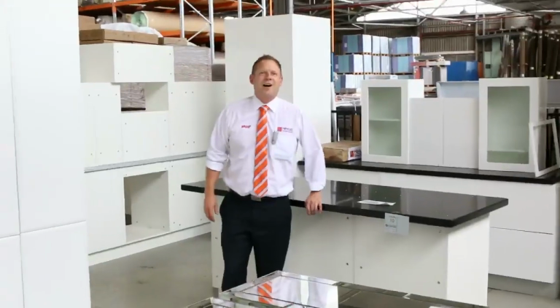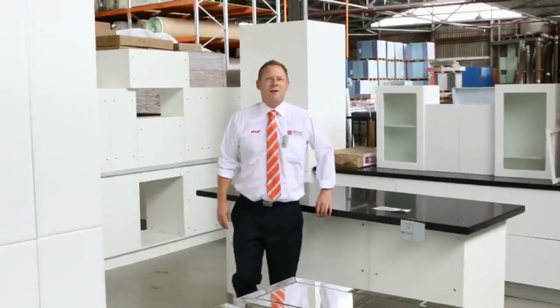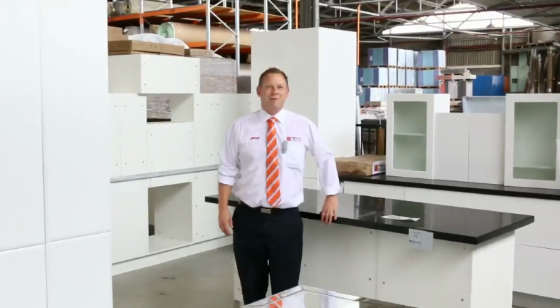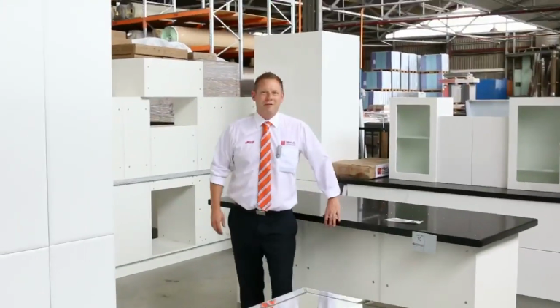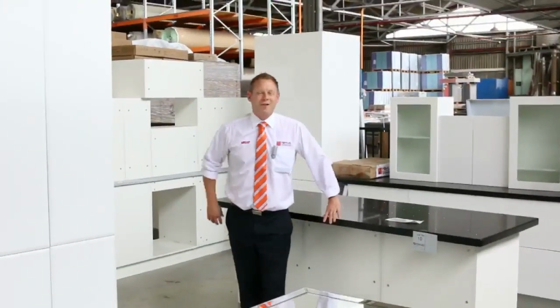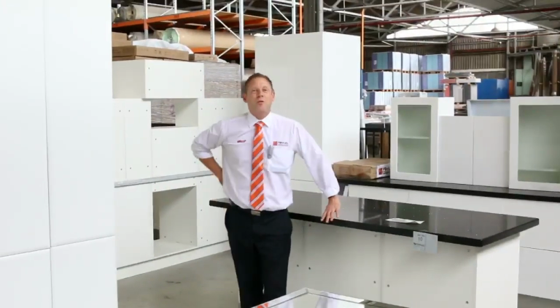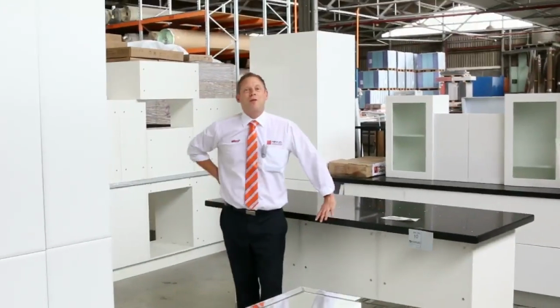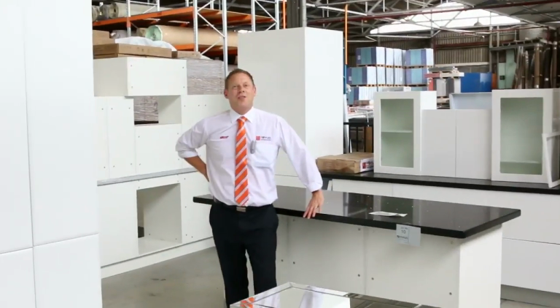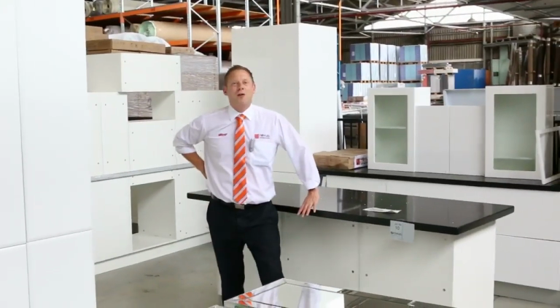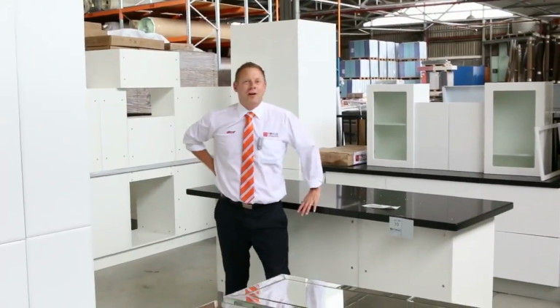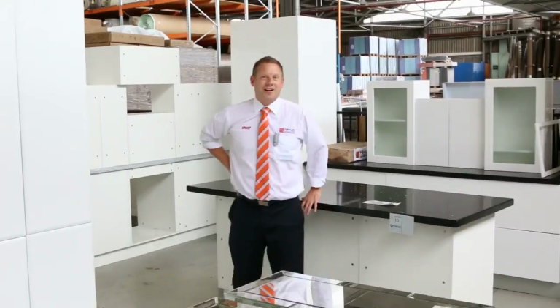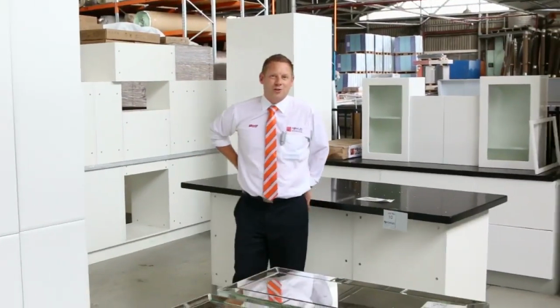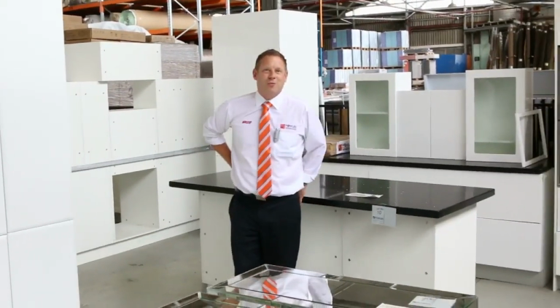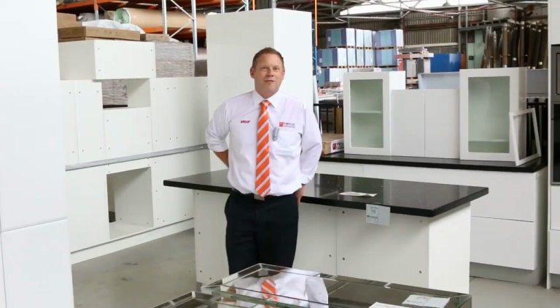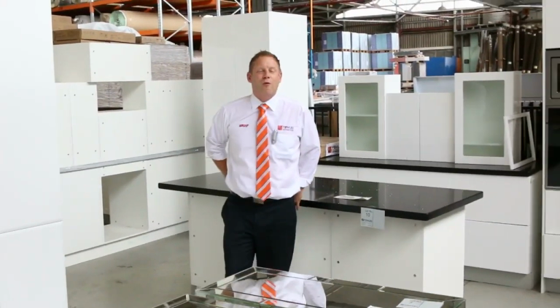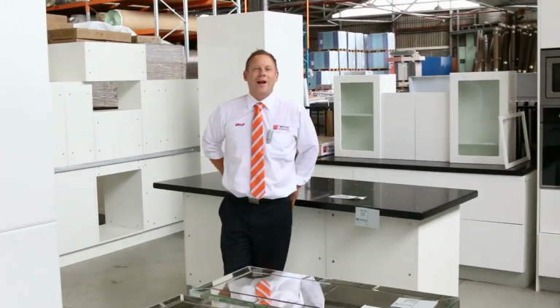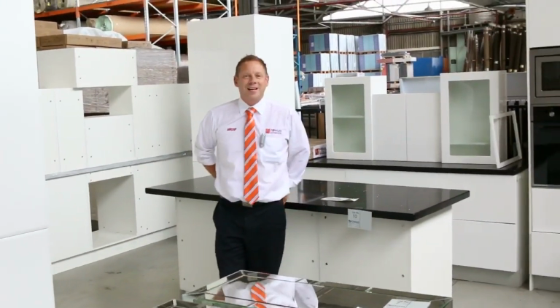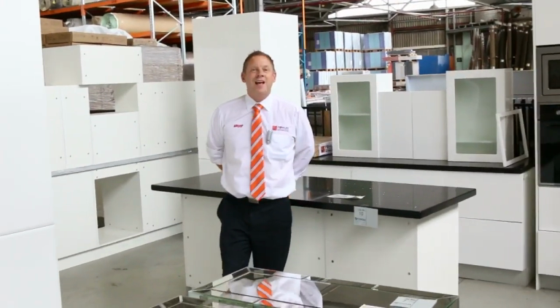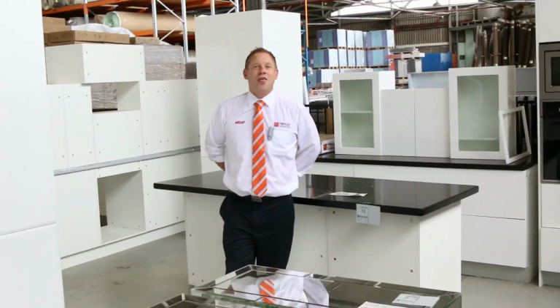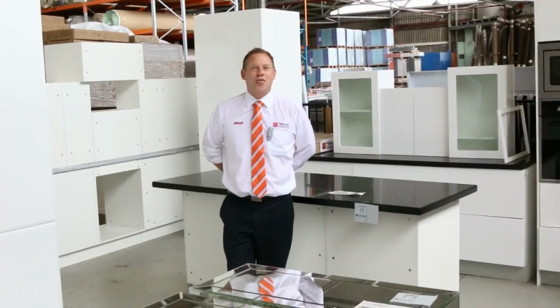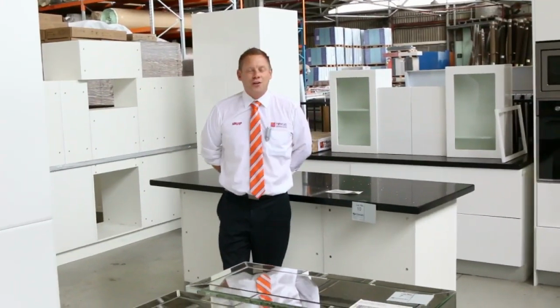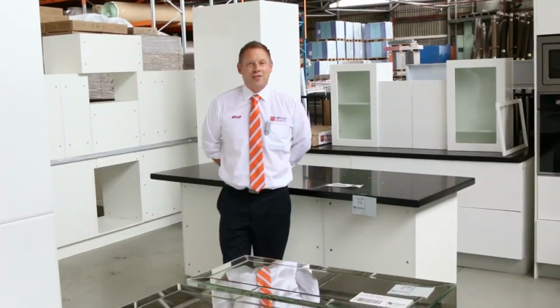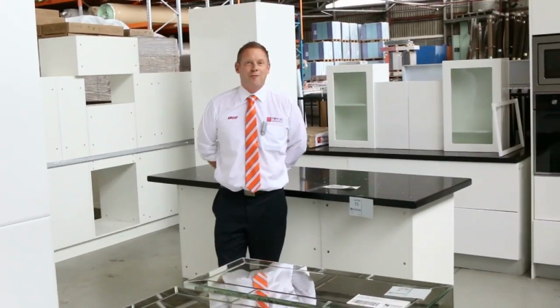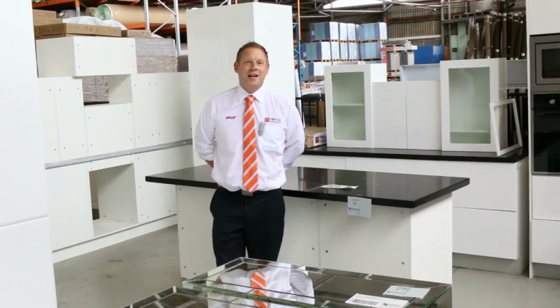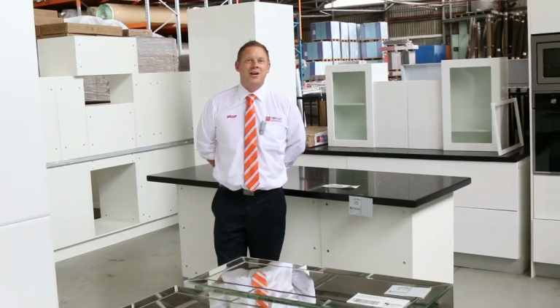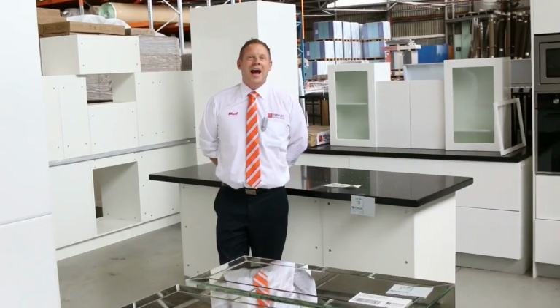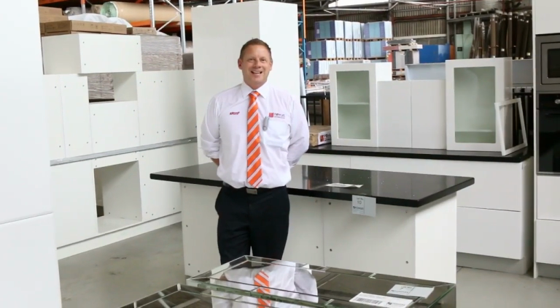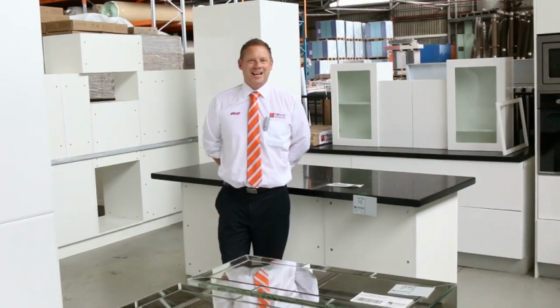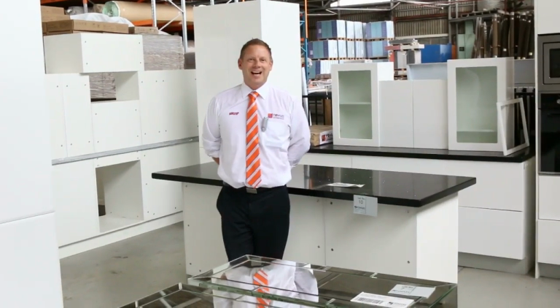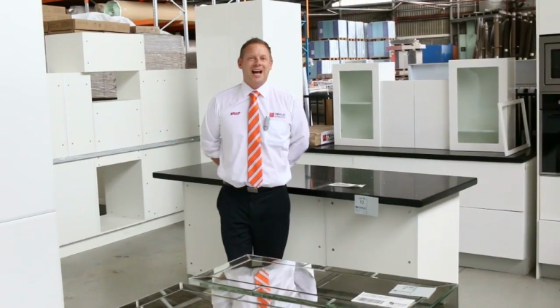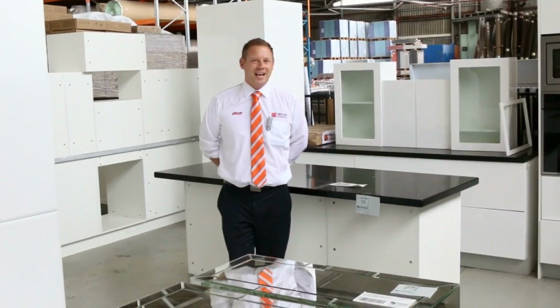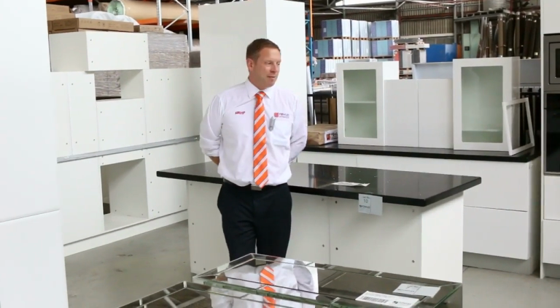Hi, I'm Liam from Fowles, and welcome to the Home Renovators Auction Preview for Wednesday the 30th of March at 10am.